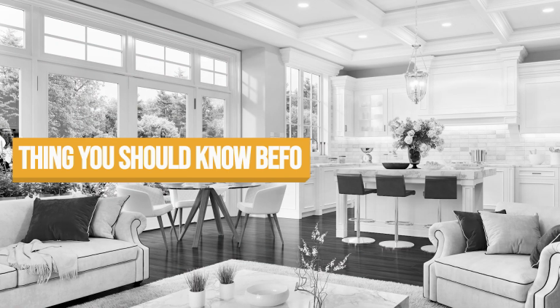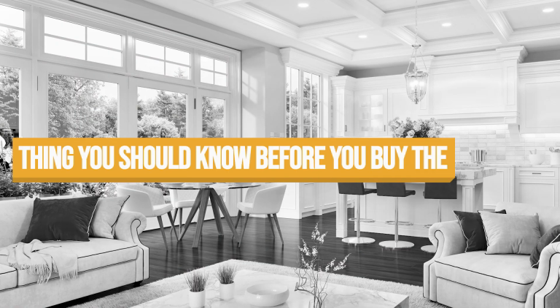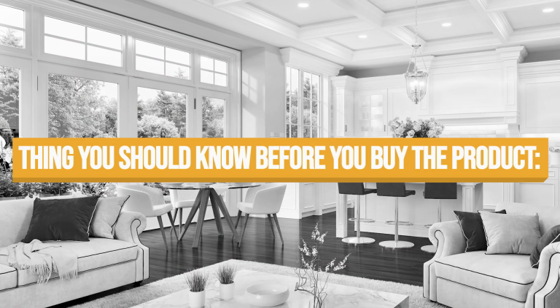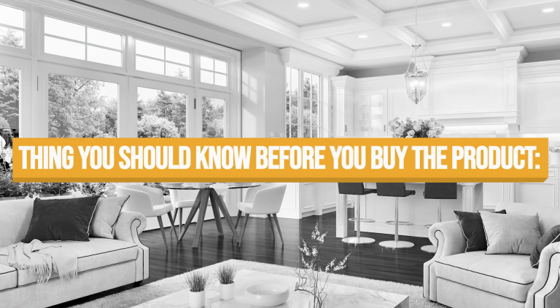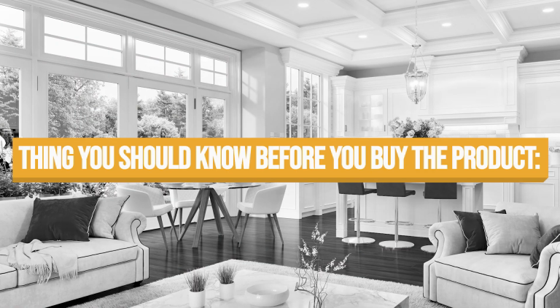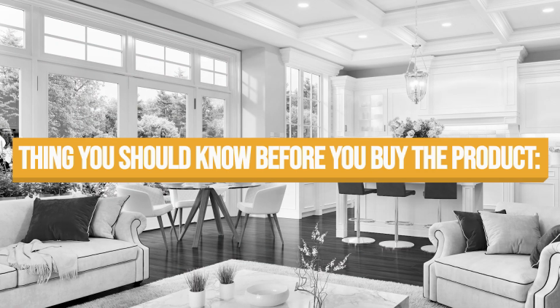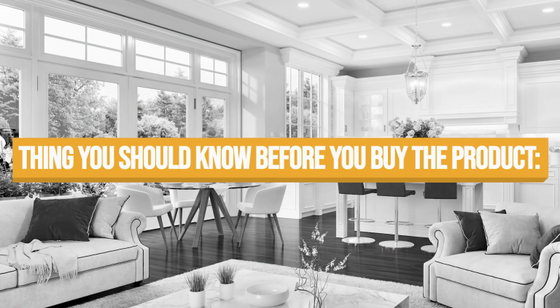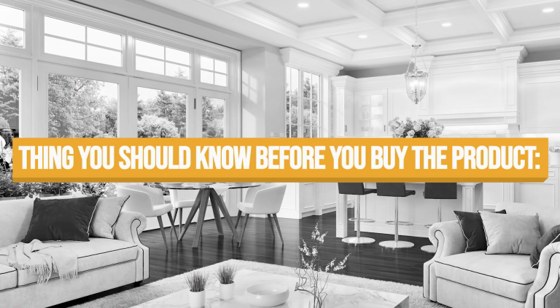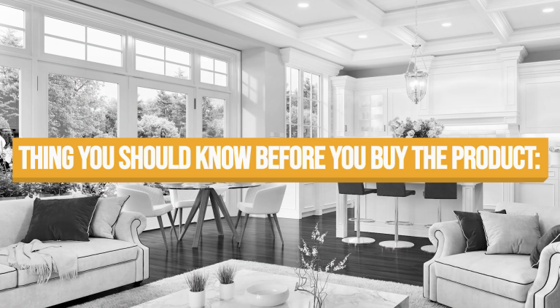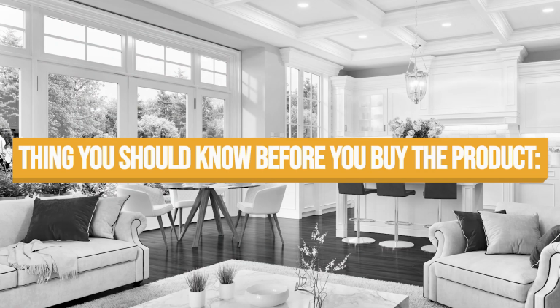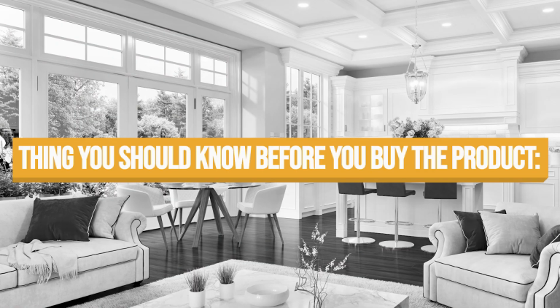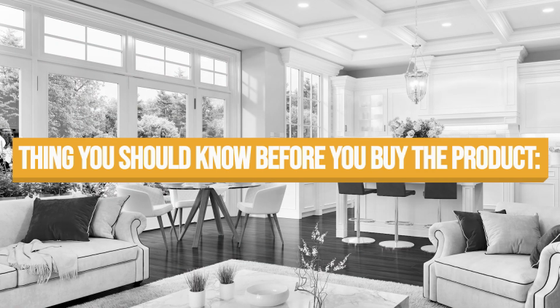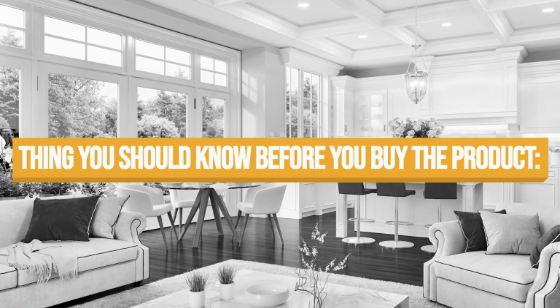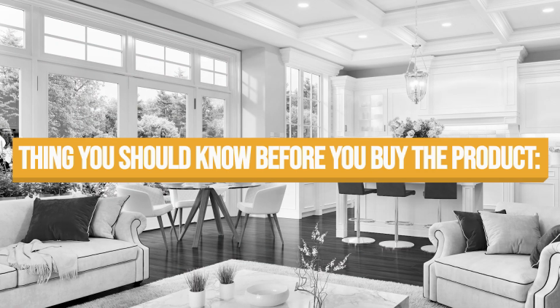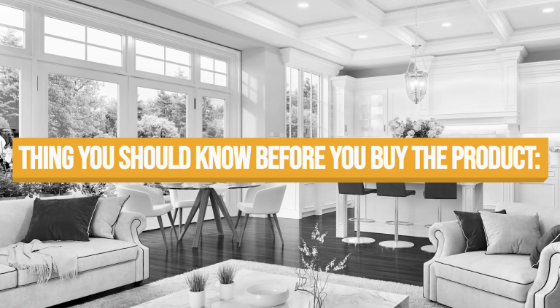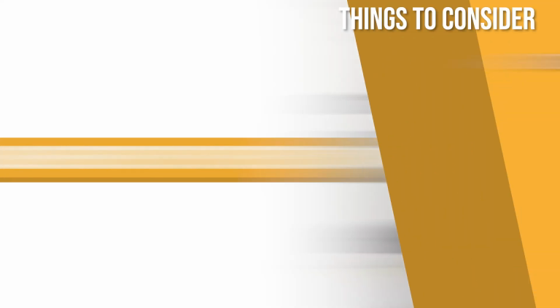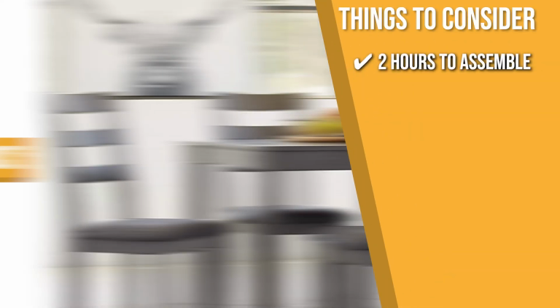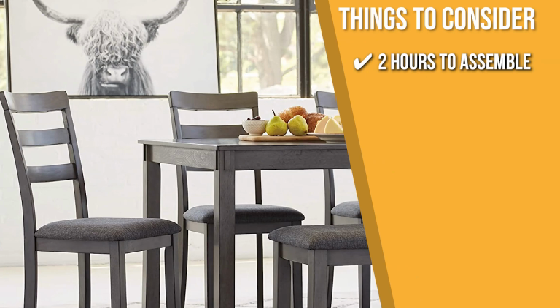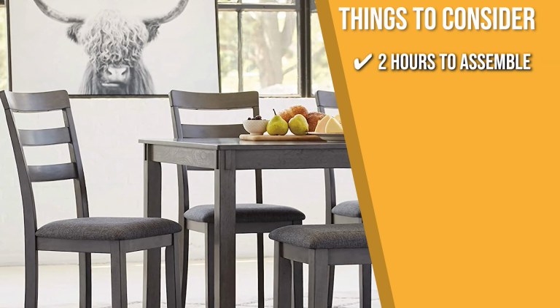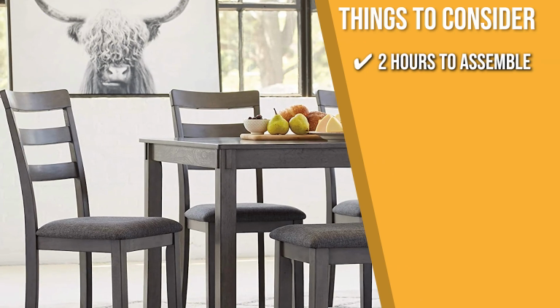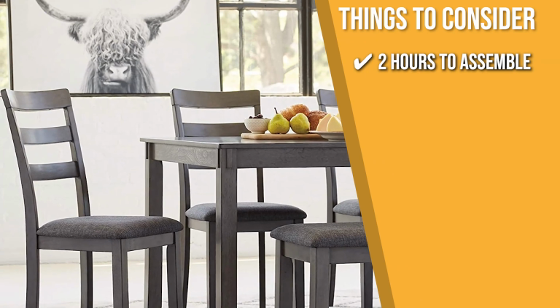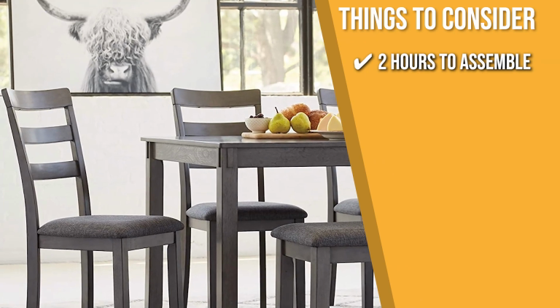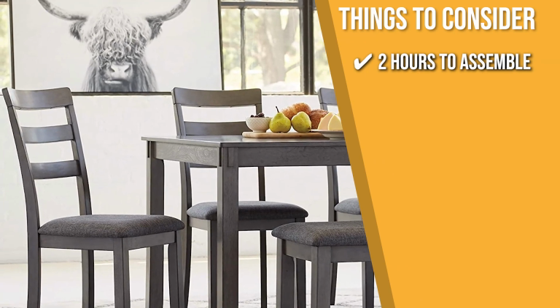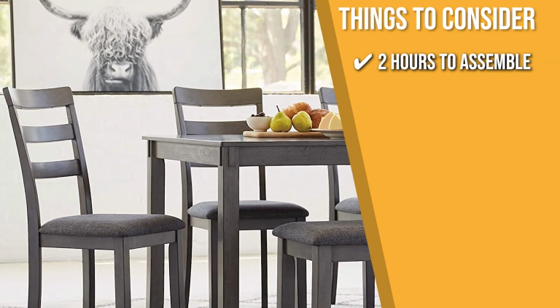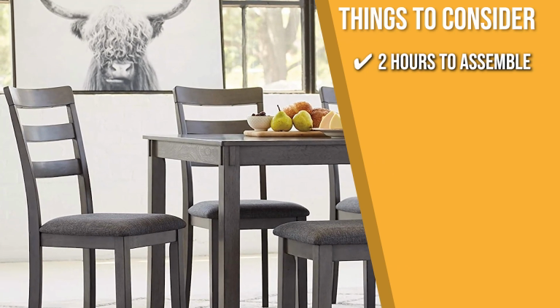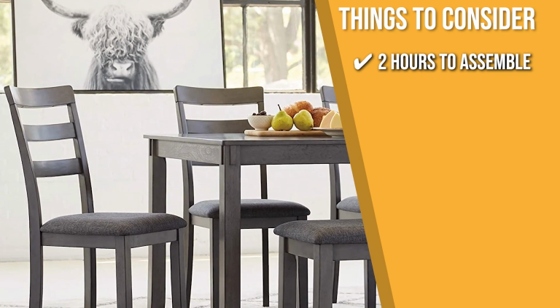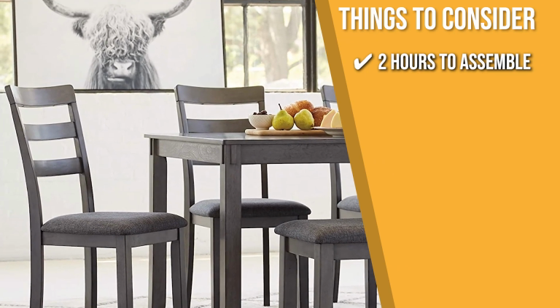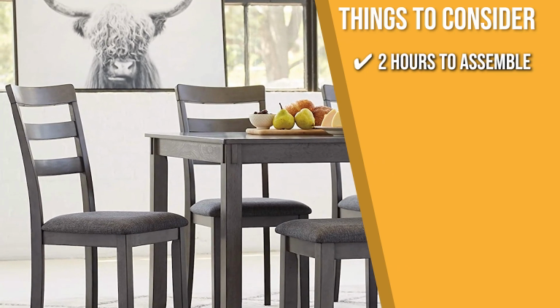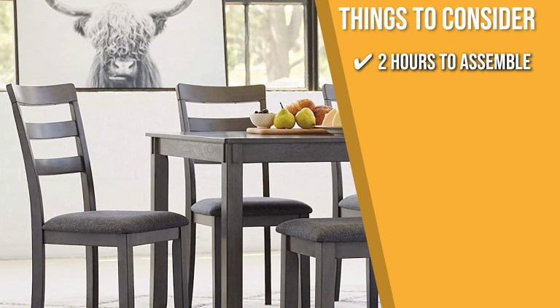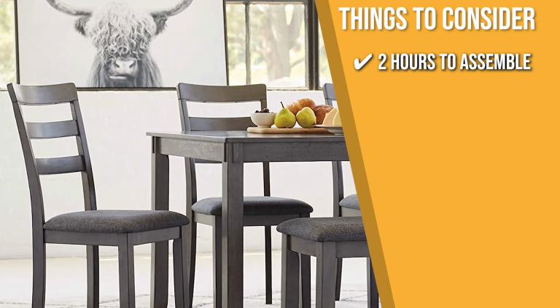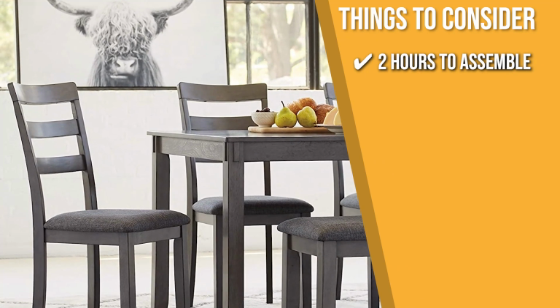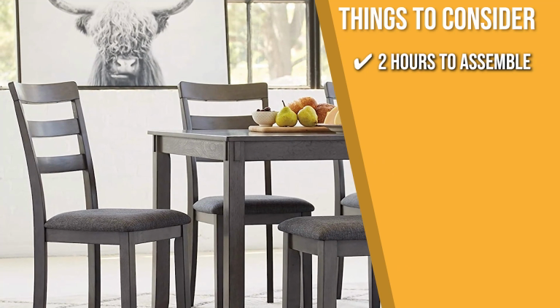Keeping all of that in mind, the thing you should know before you buy the product is, it will take around two hours to assemble, but the result will be well worth the effort.